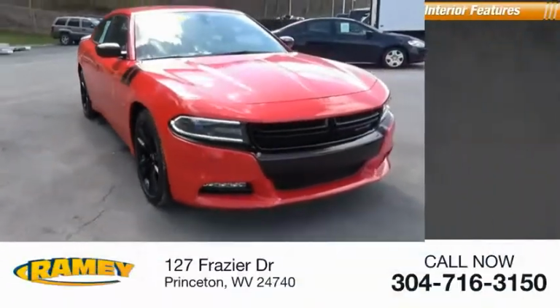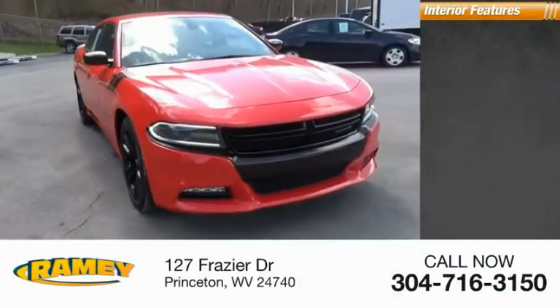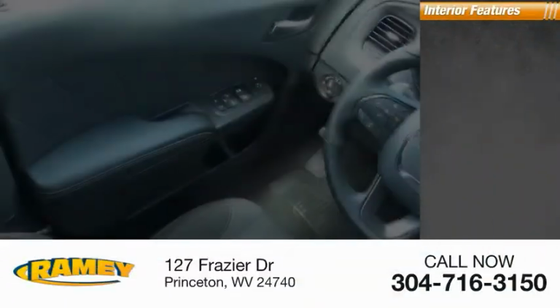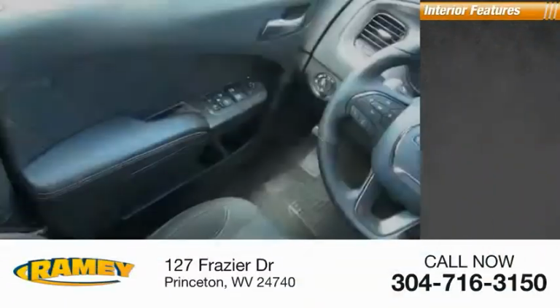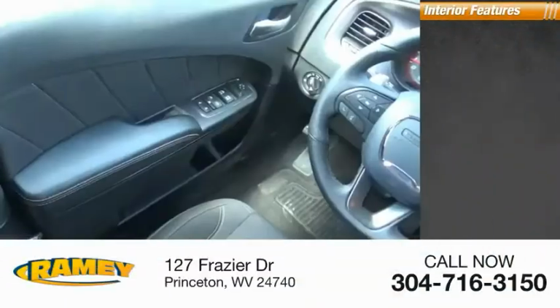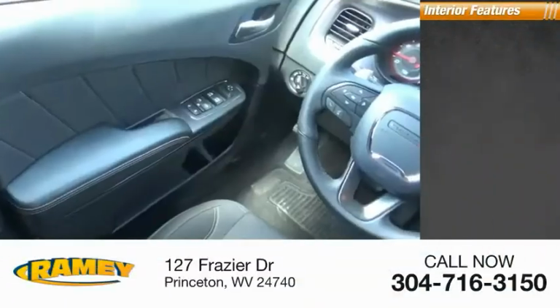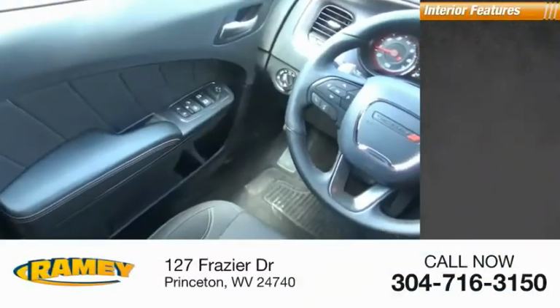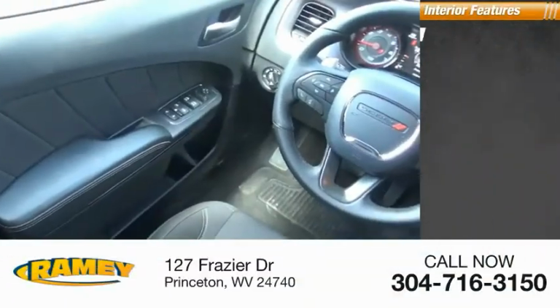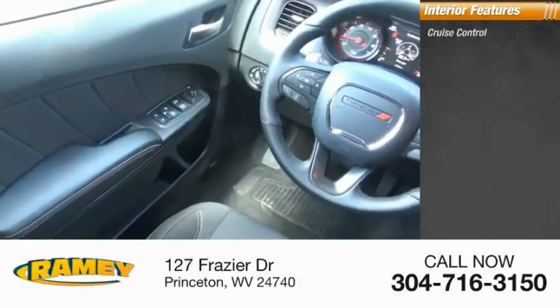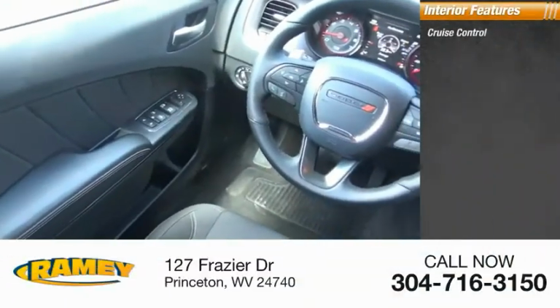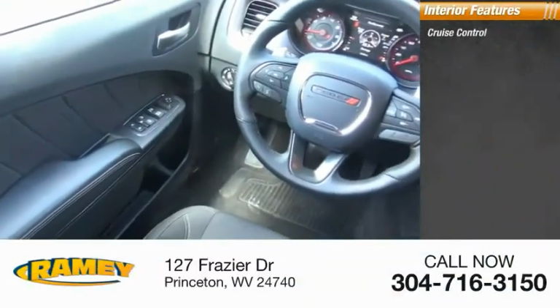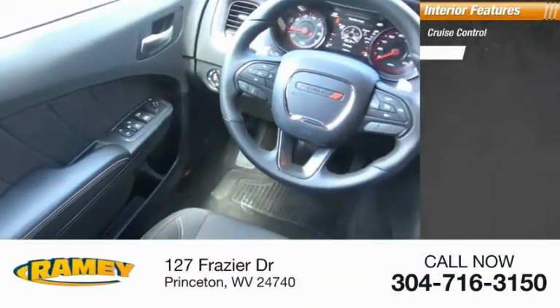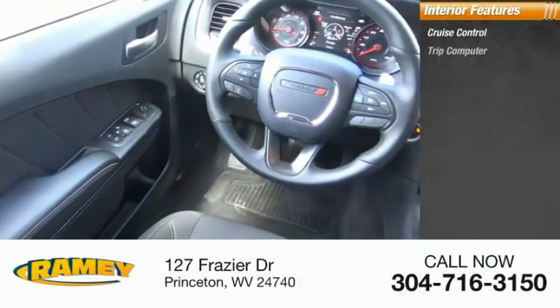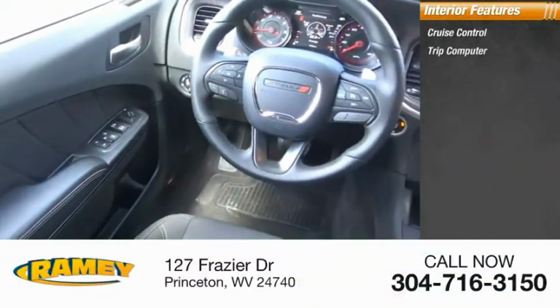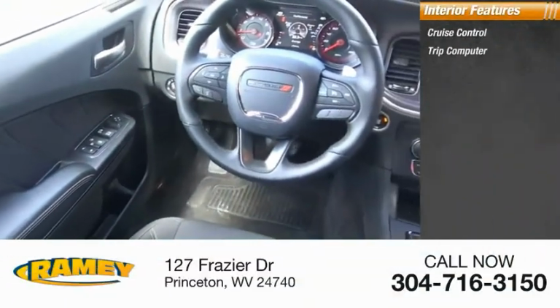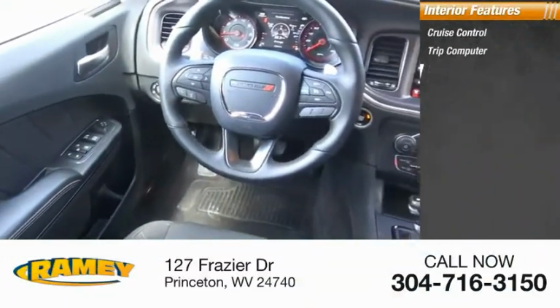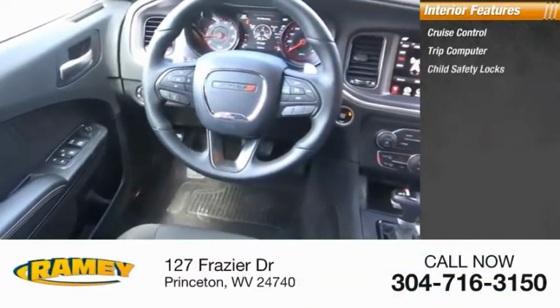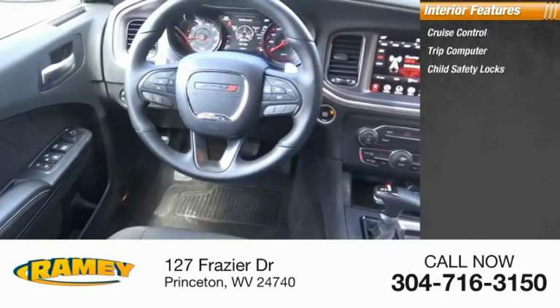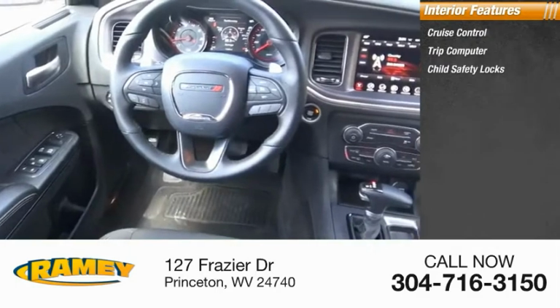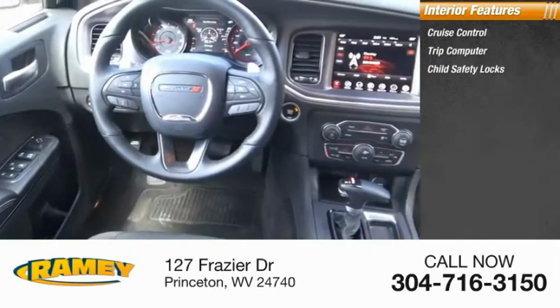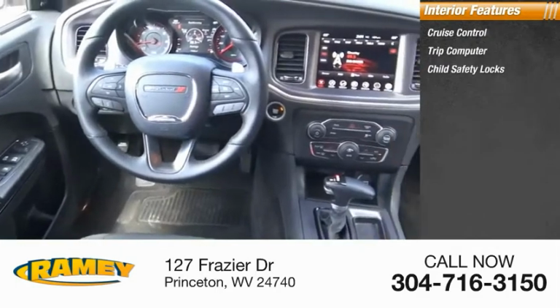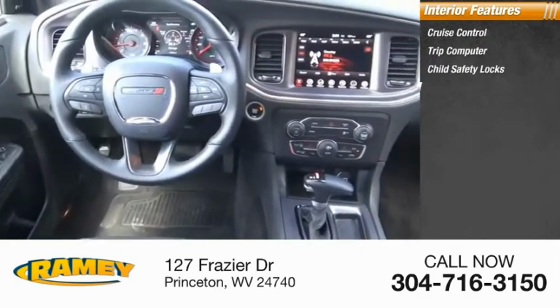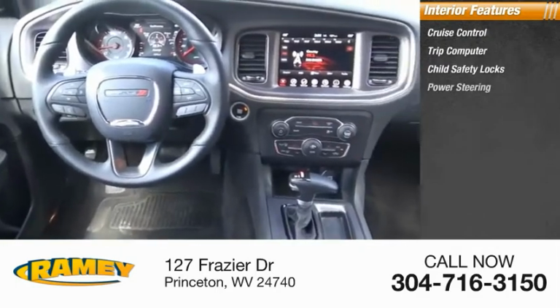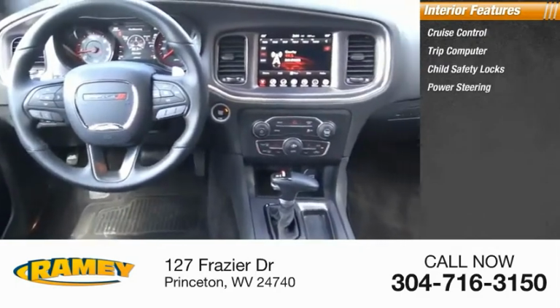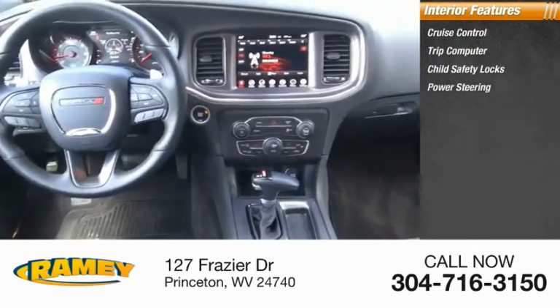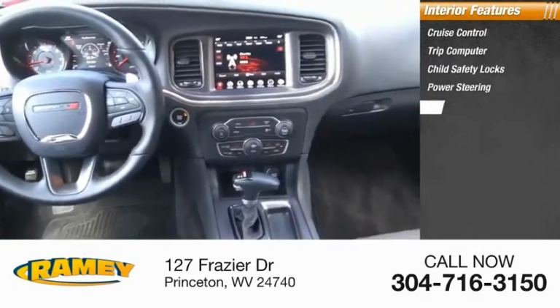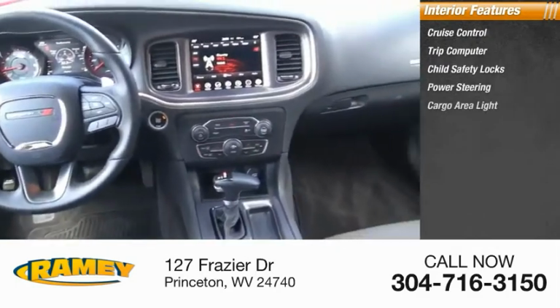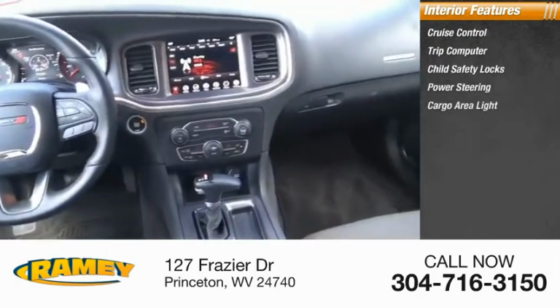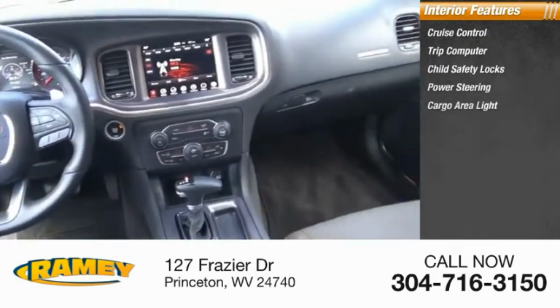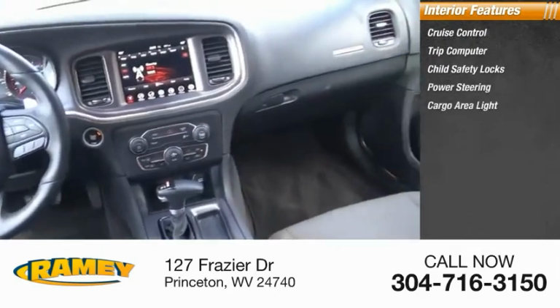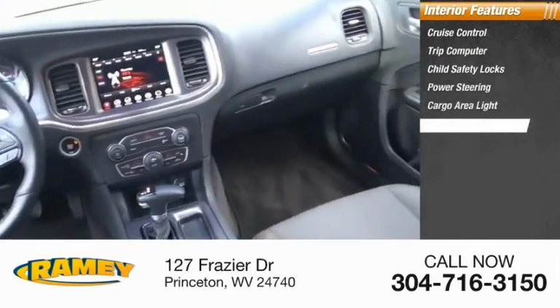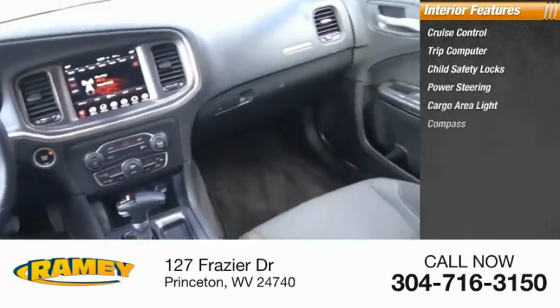Inside, you'll find cruise control, trip computer, child safety locks, power steering, cargo area light, and compass.